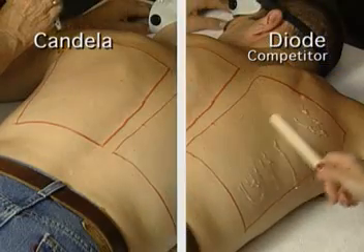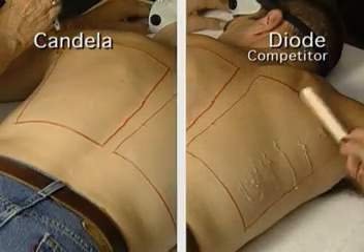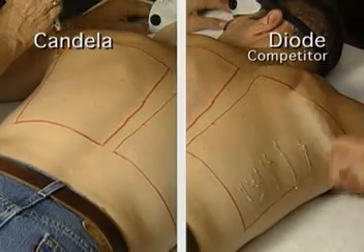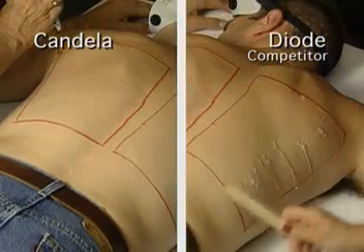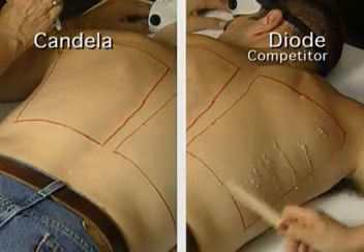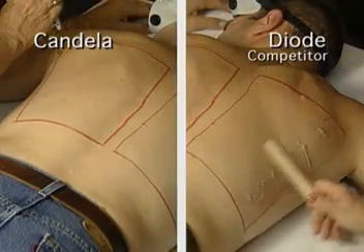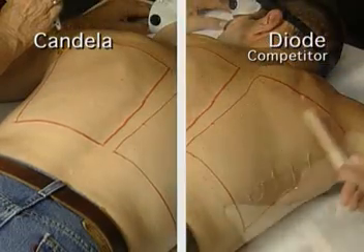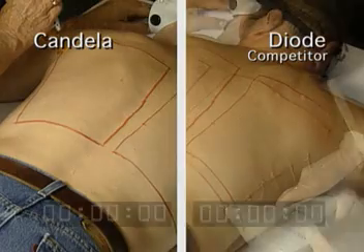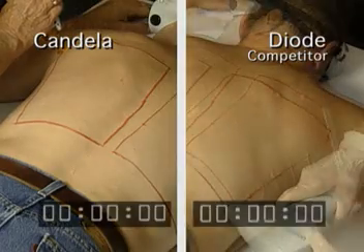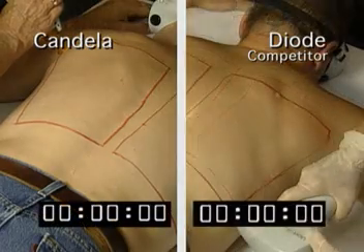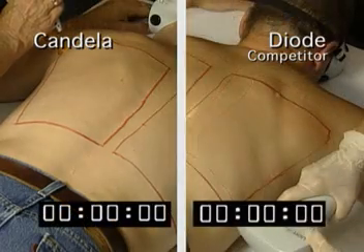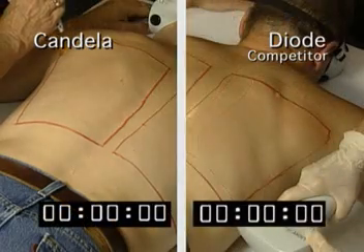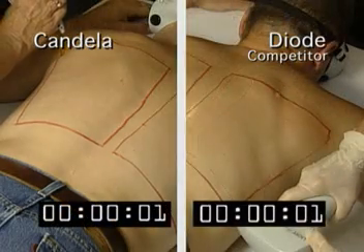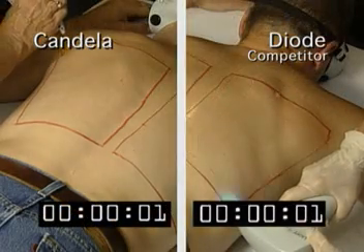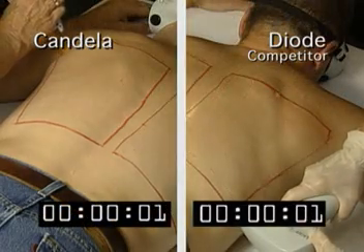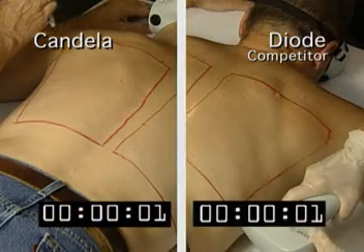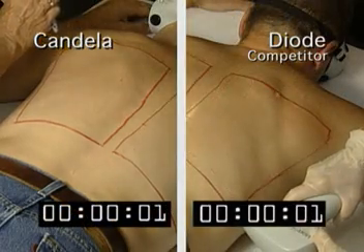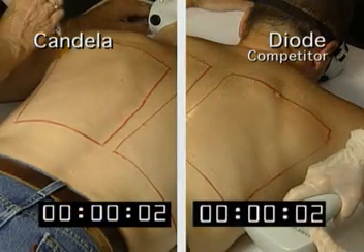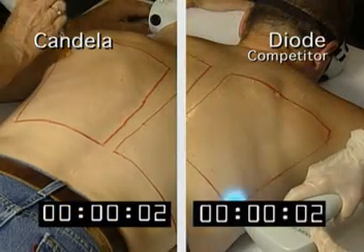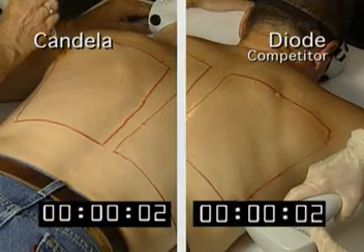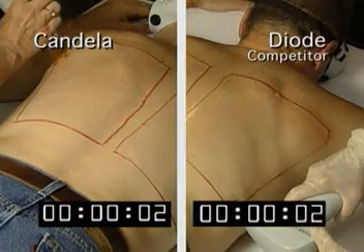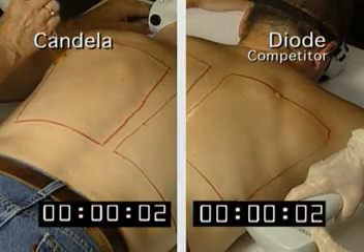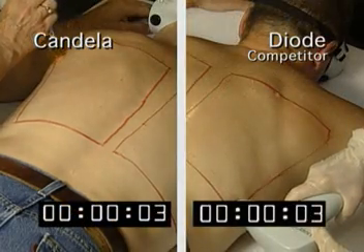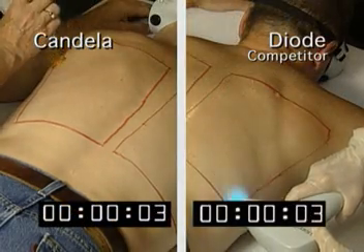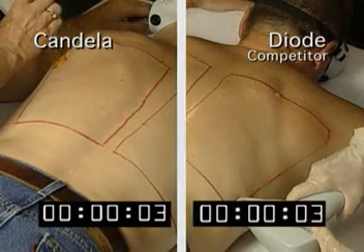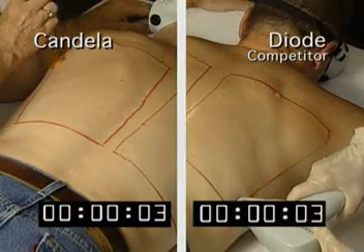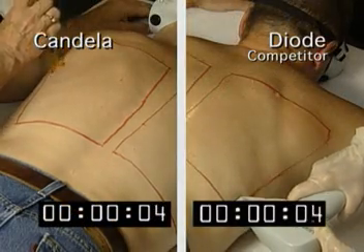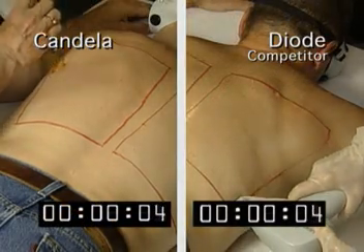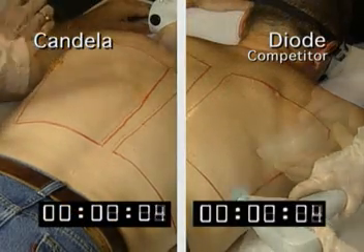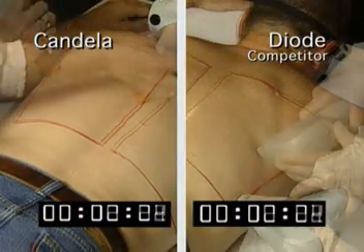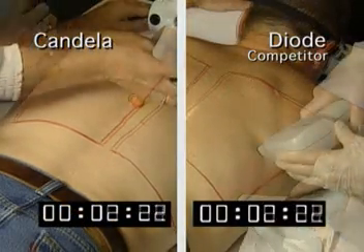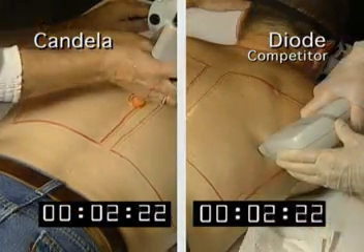In this test, we see the GentilLase competing against the leading diode laser competitor.